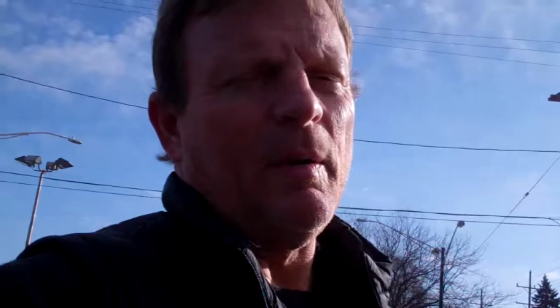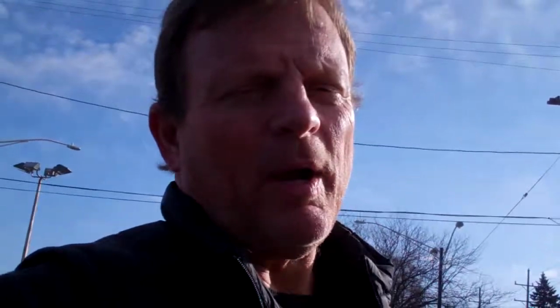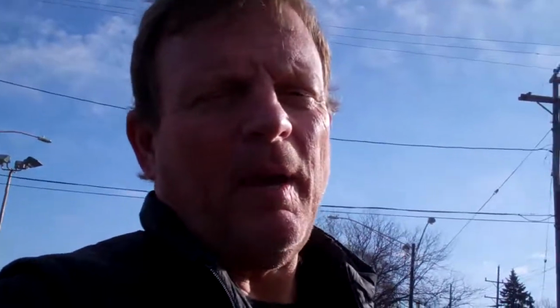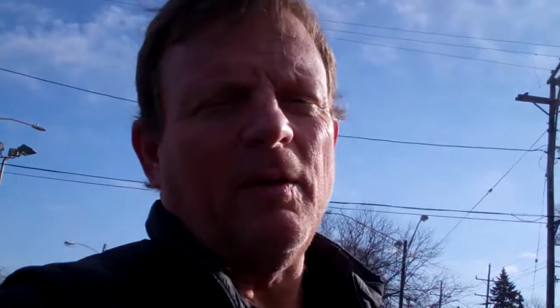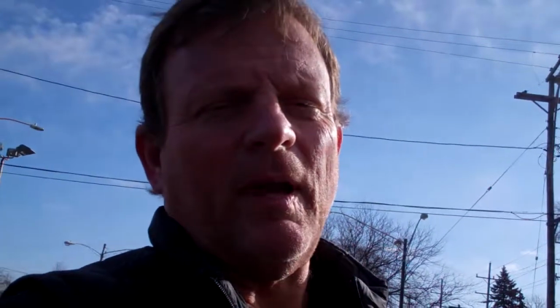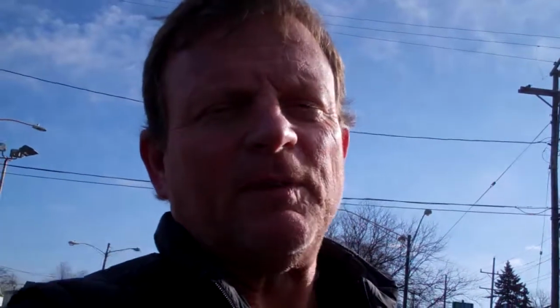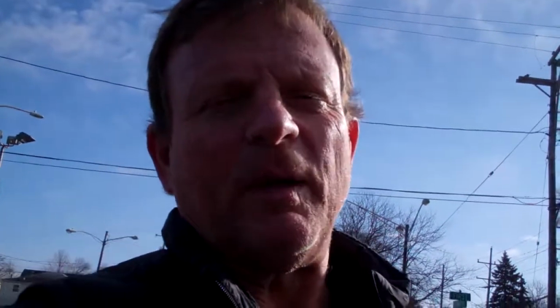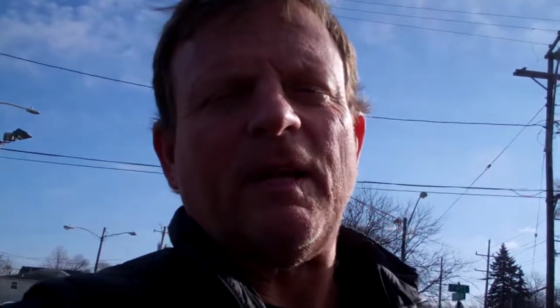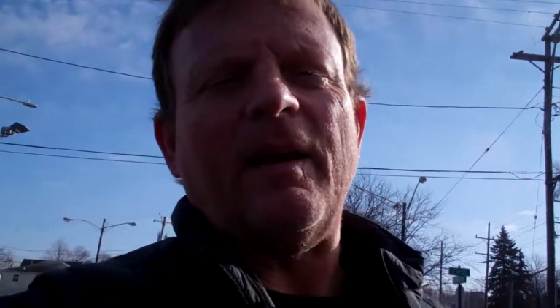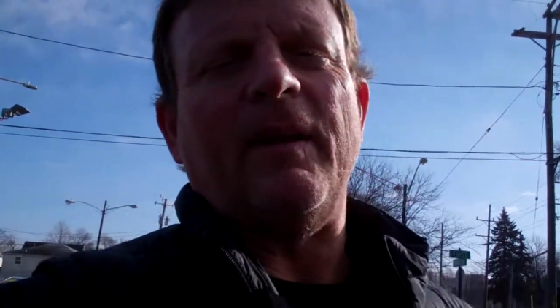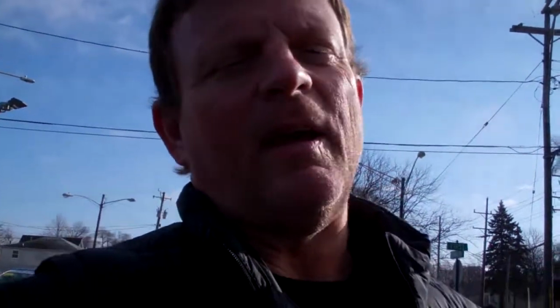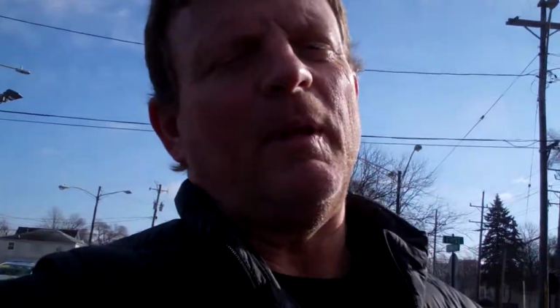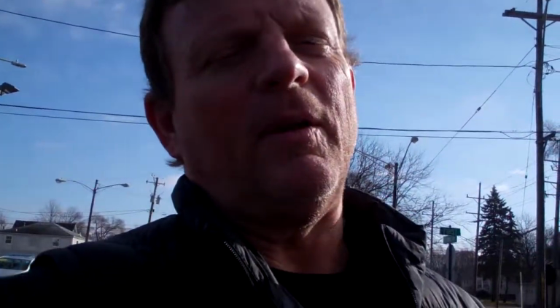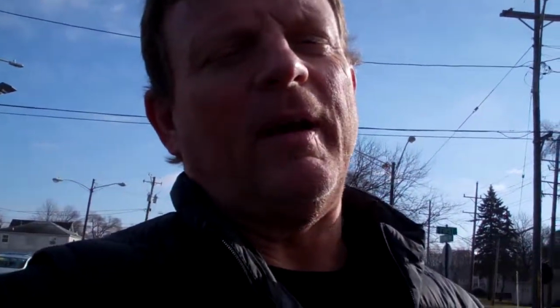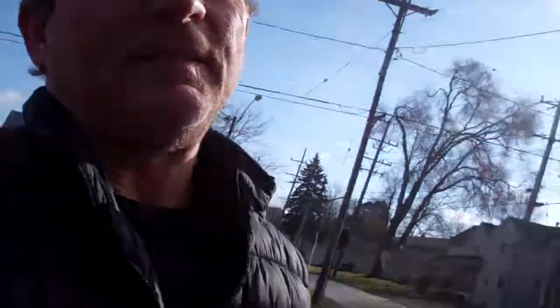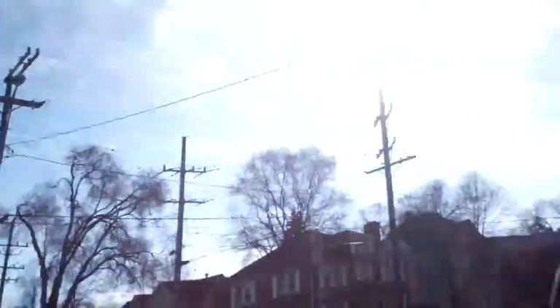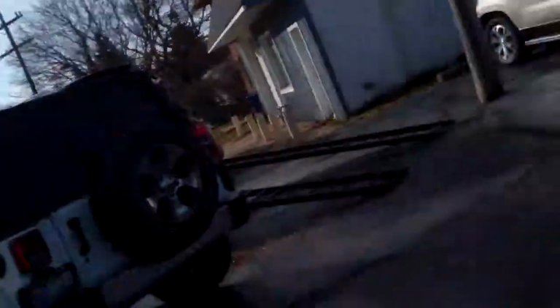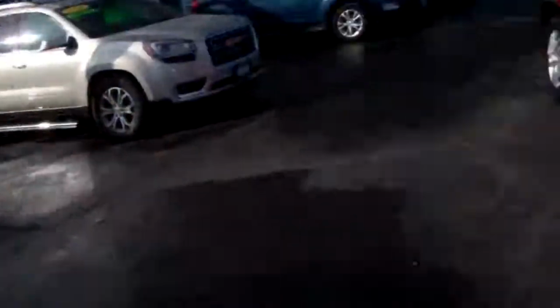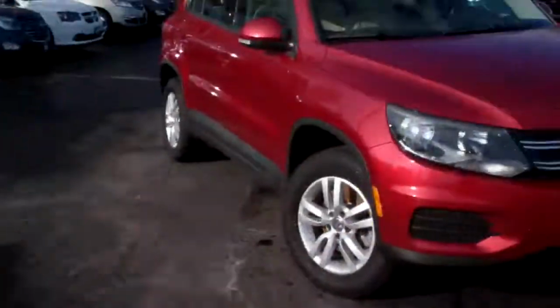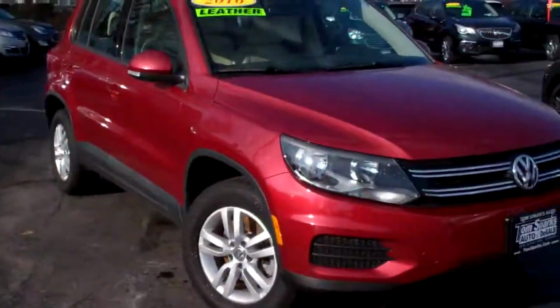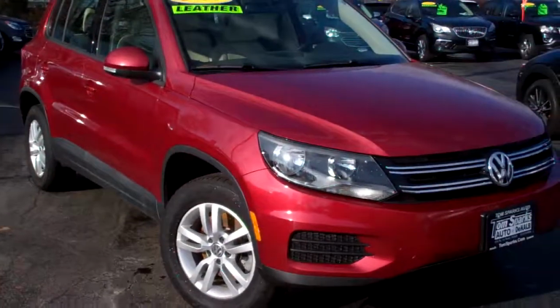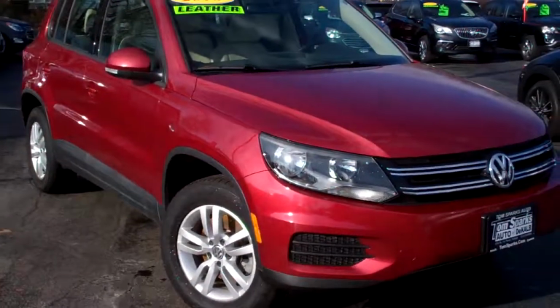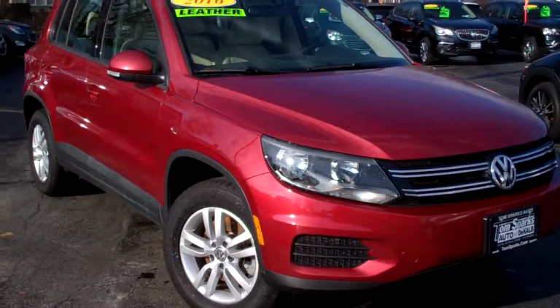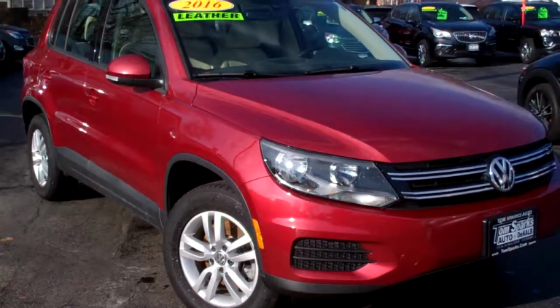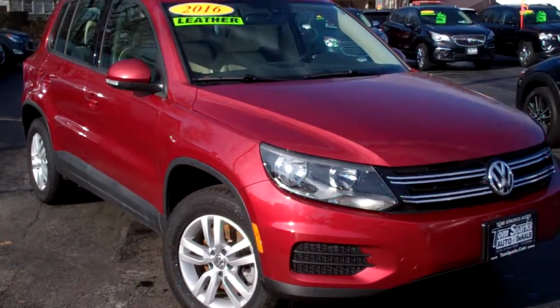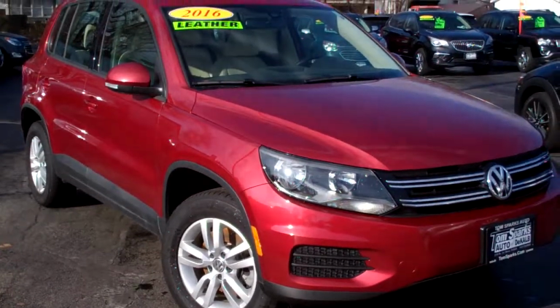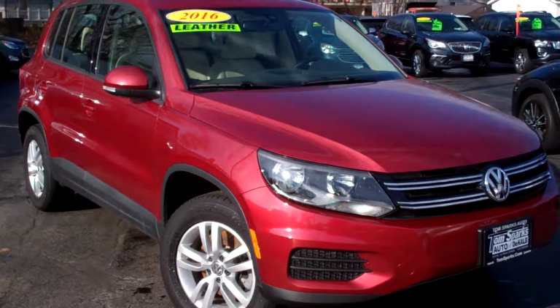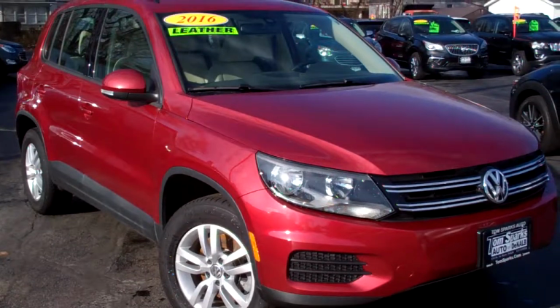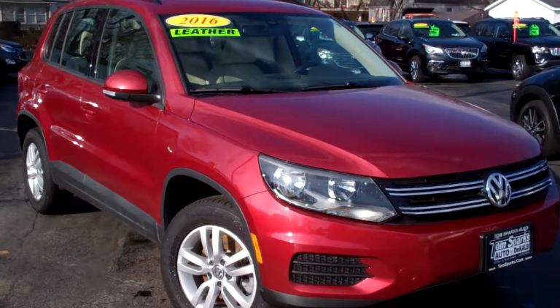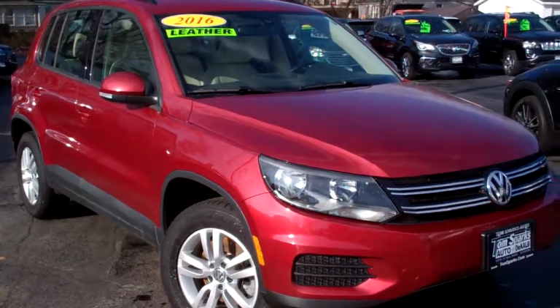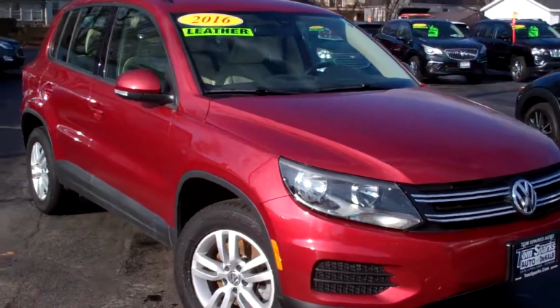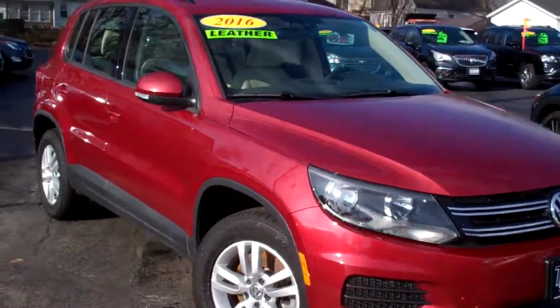Hey there, Brad Mayo, Tom Sparks Auto, DeKalb, Illinois. Hey, check this out — 2016 Volkswagen Tiguan.